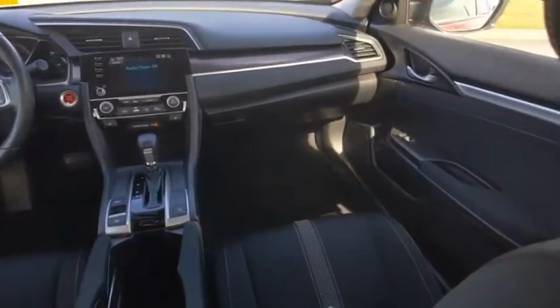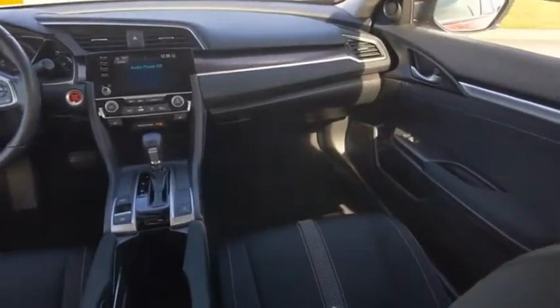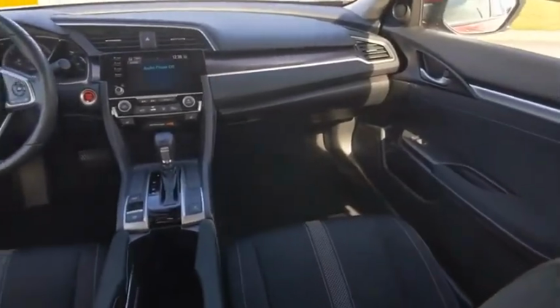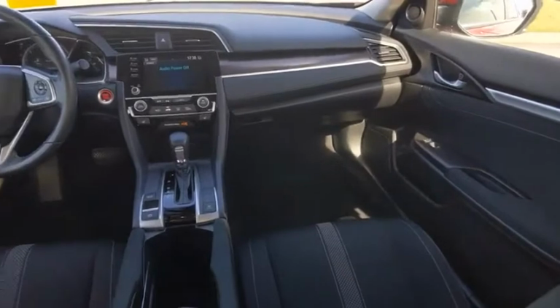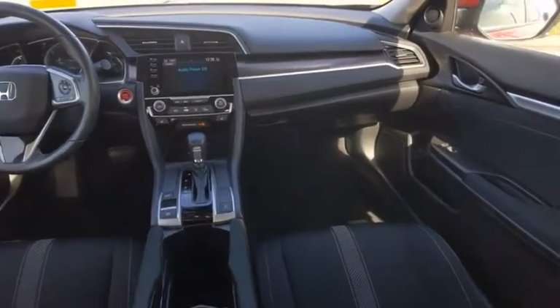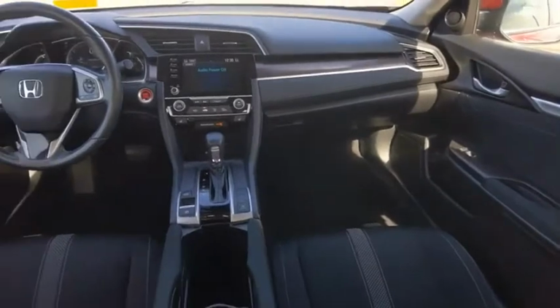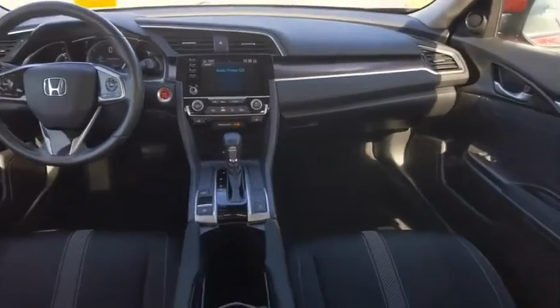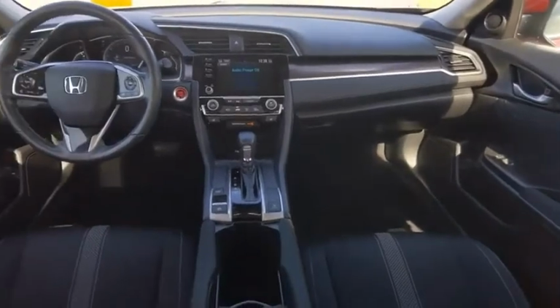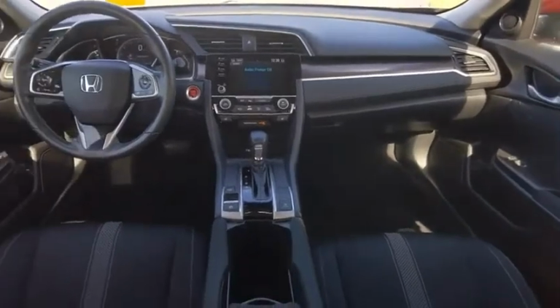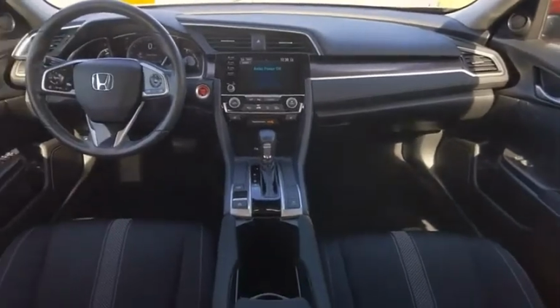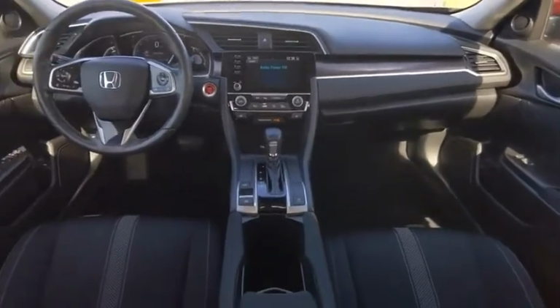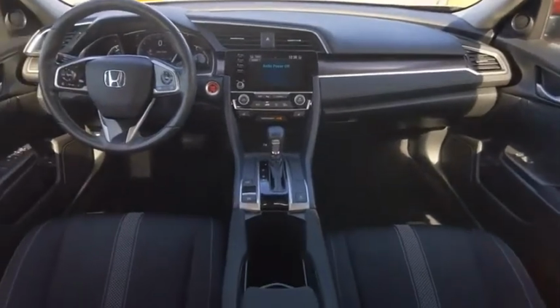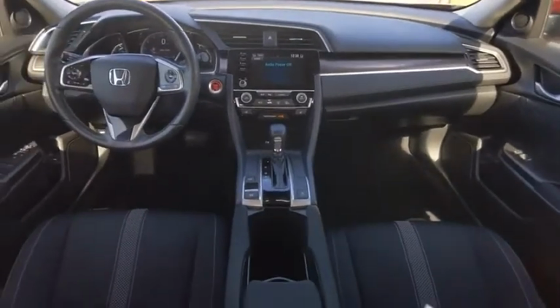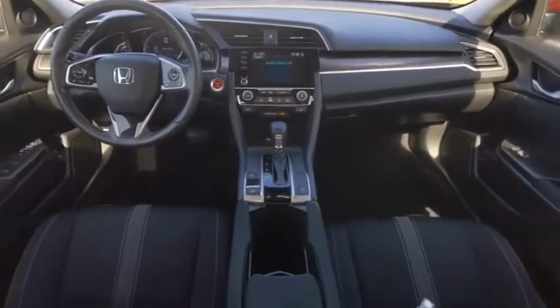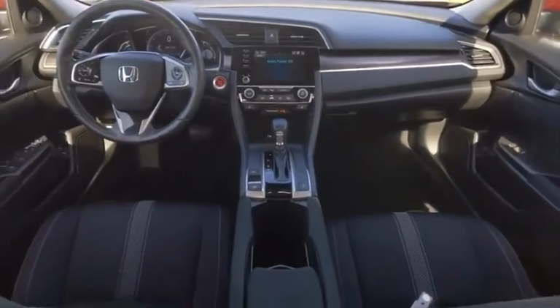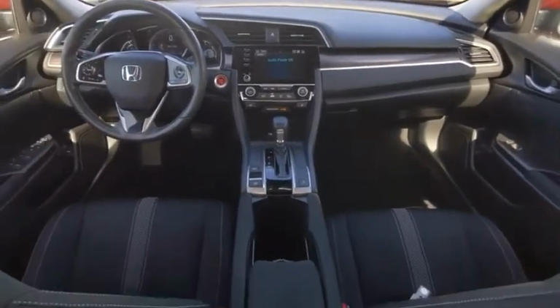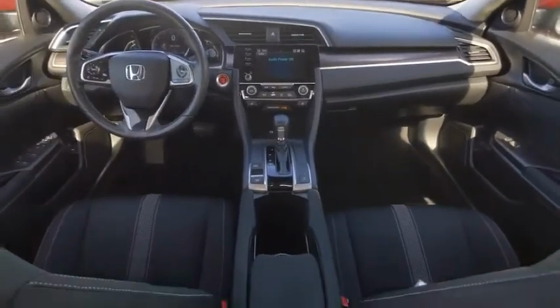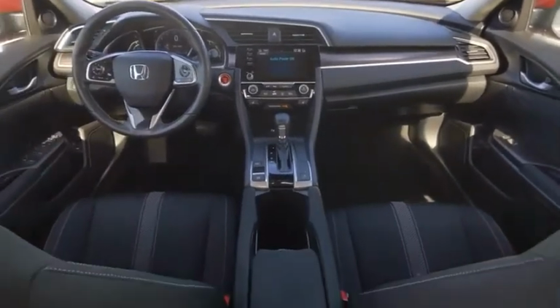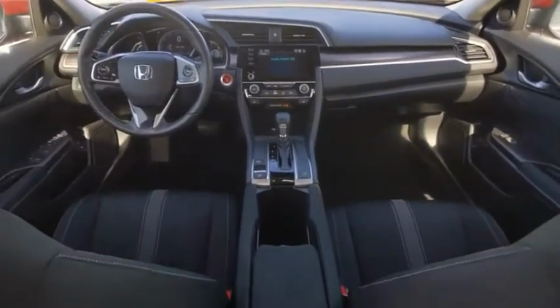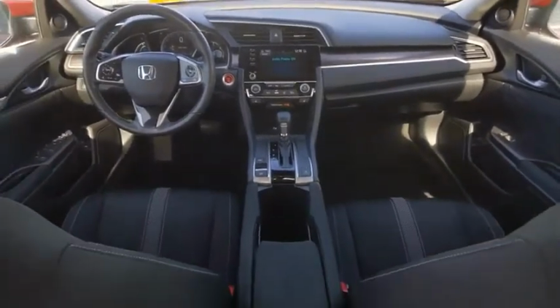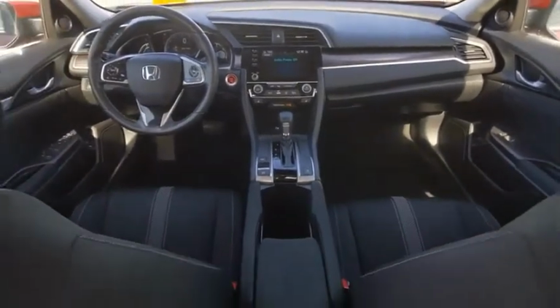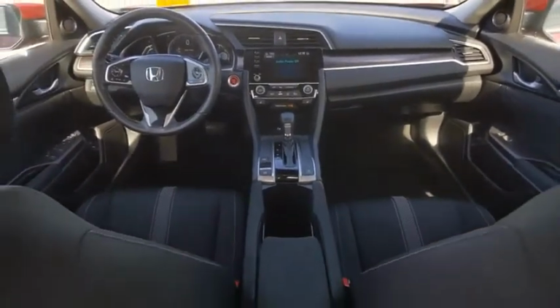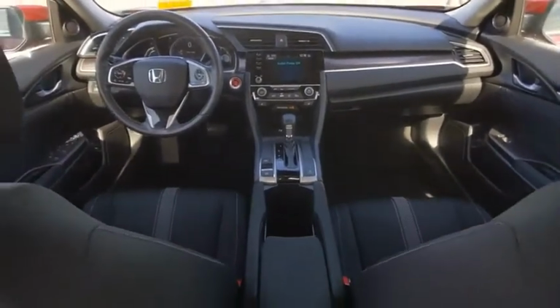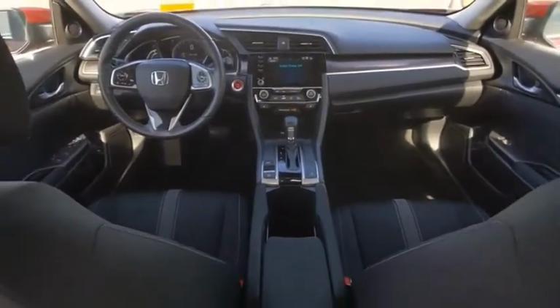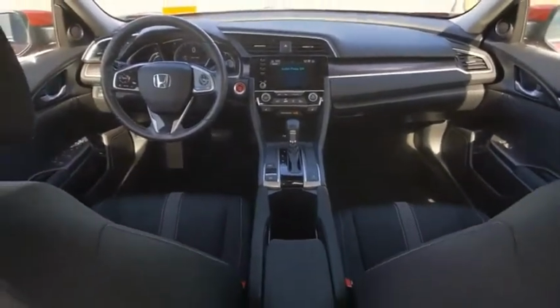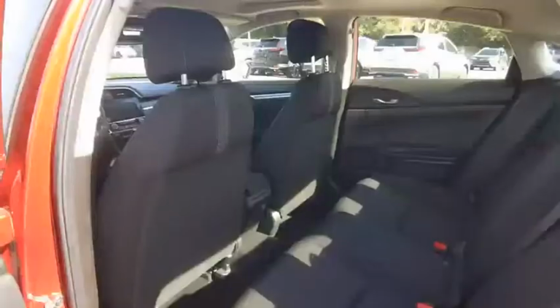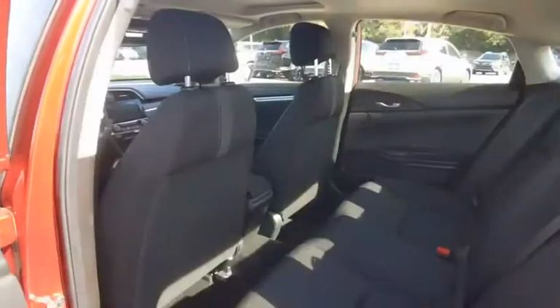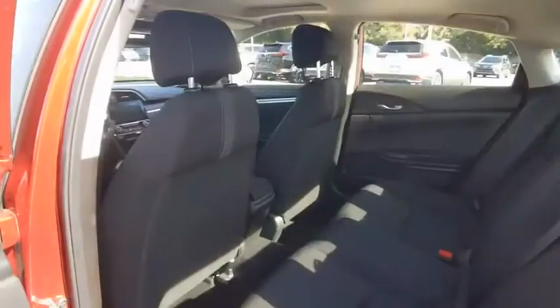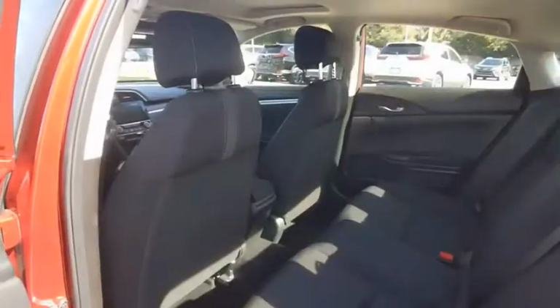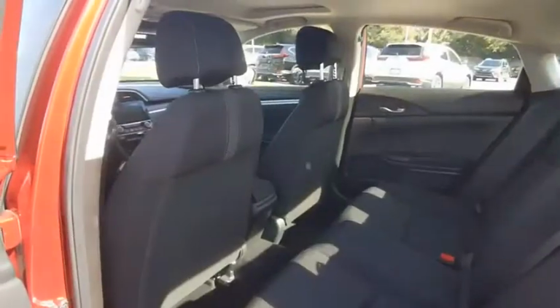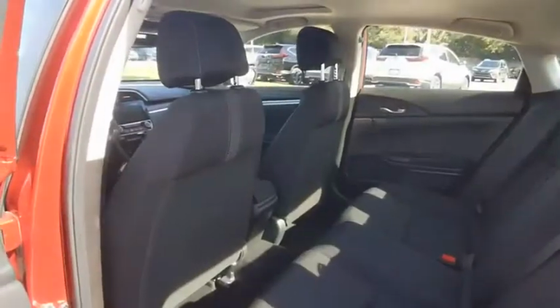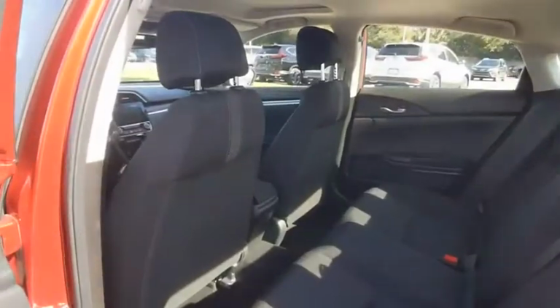Remote engine start, brake assist, traction control. Come take a test drive today.